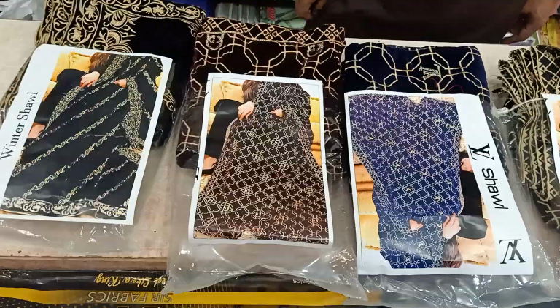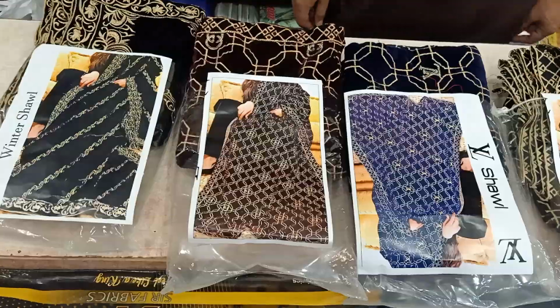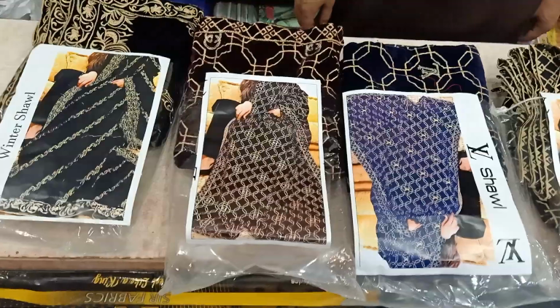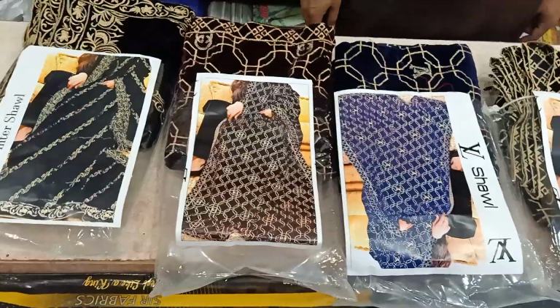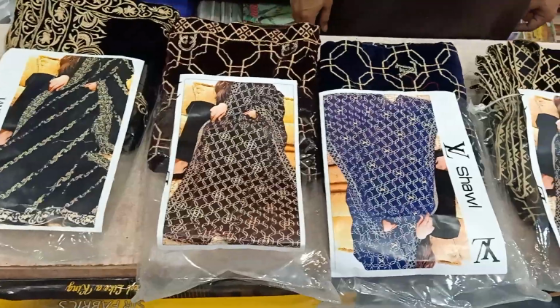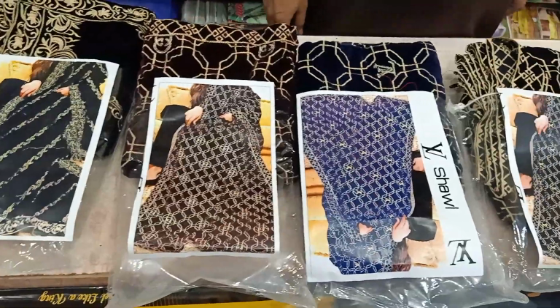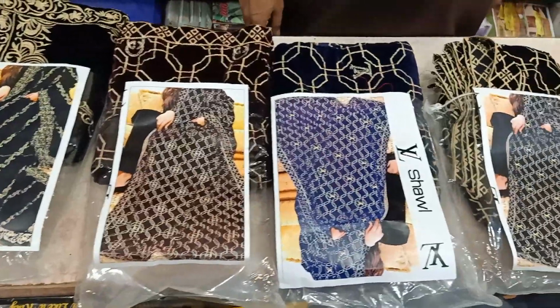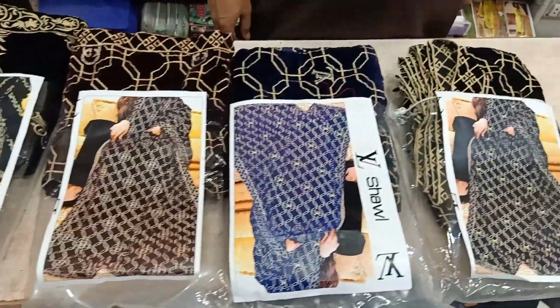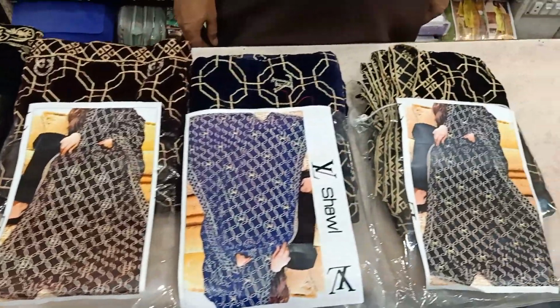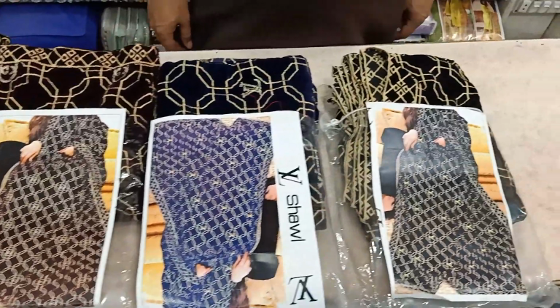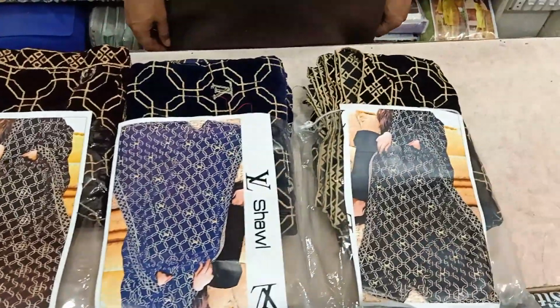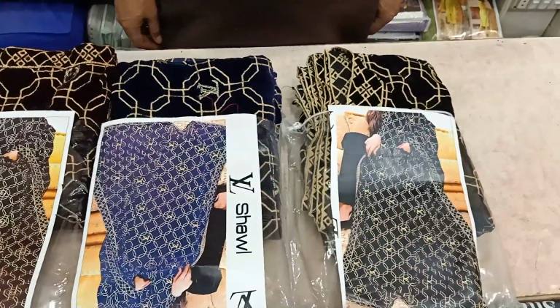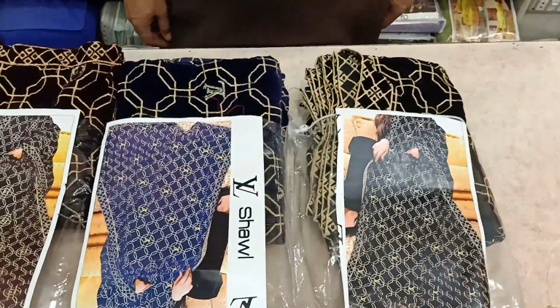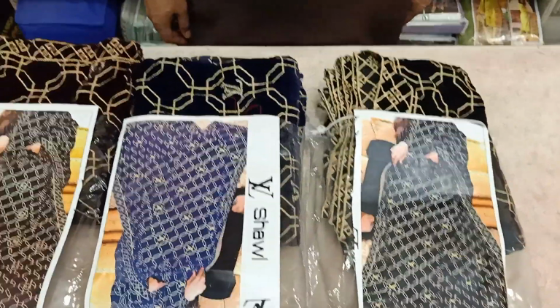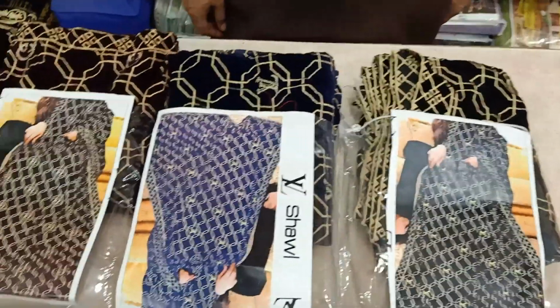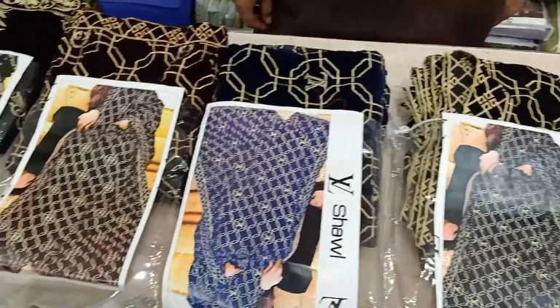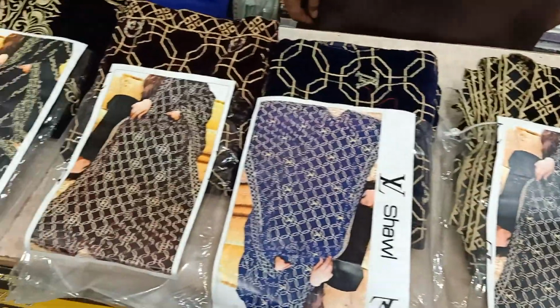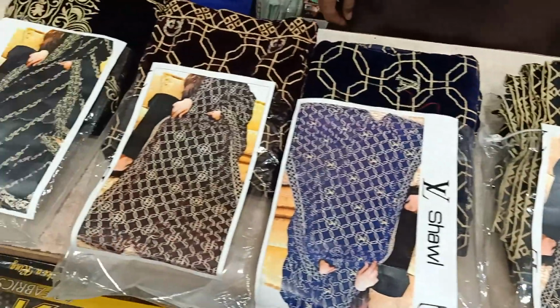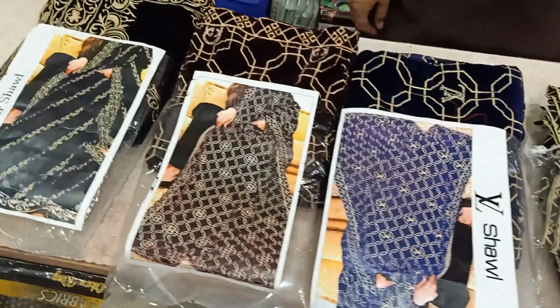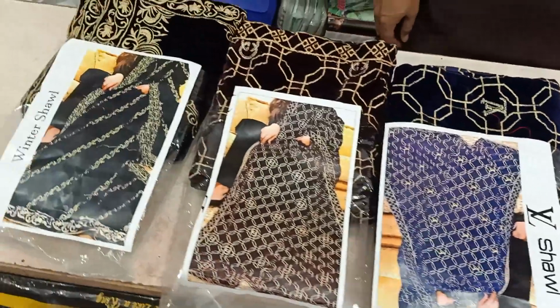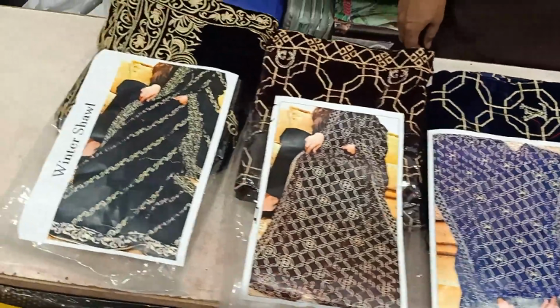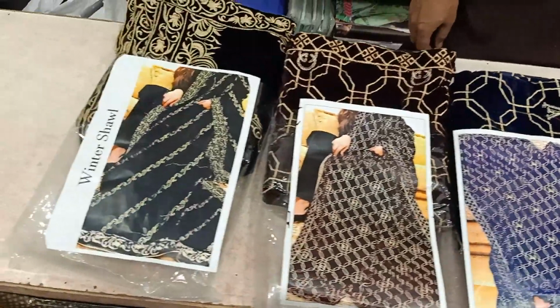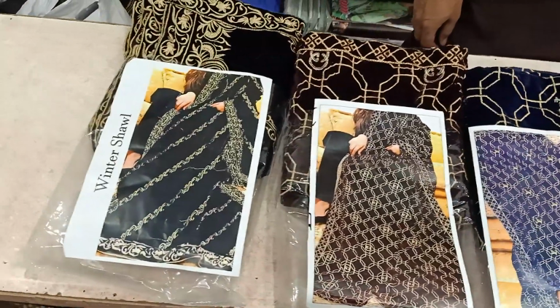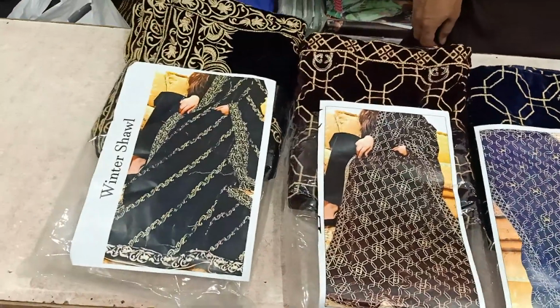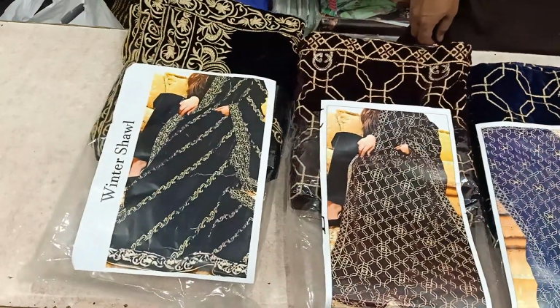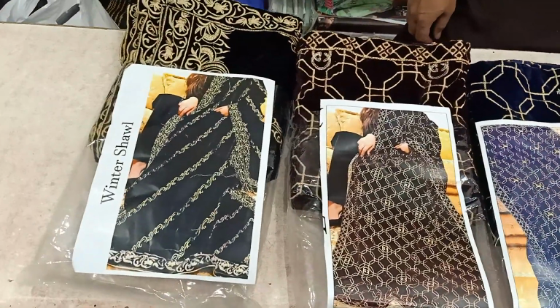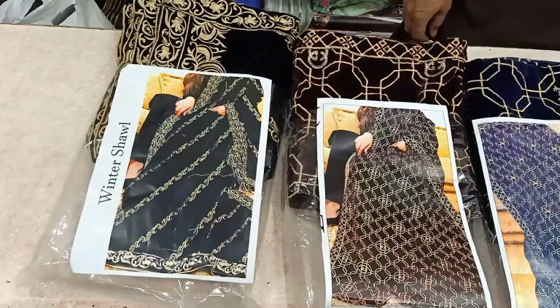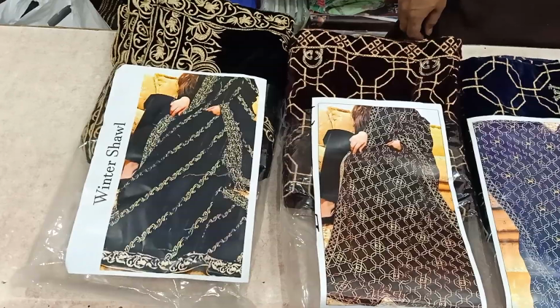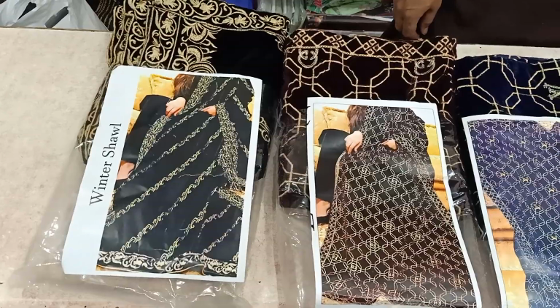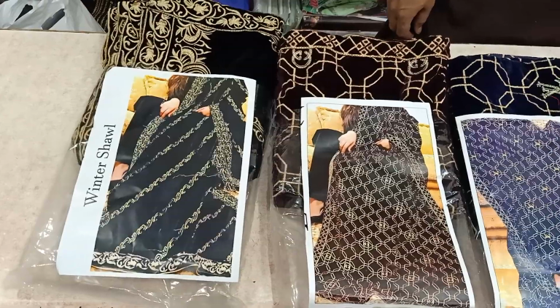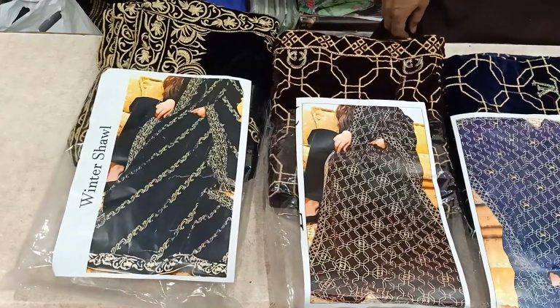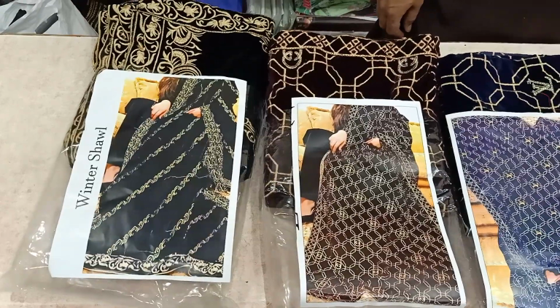Welcome to the 5 Star Clothes and Designers. Today we have our winter shawl in Welber Collection.